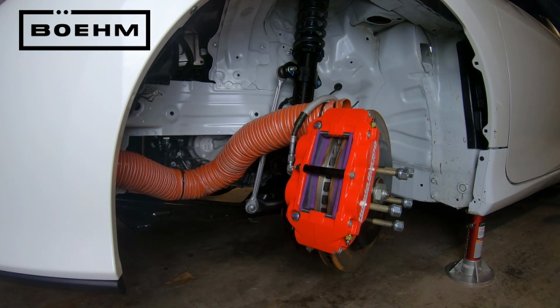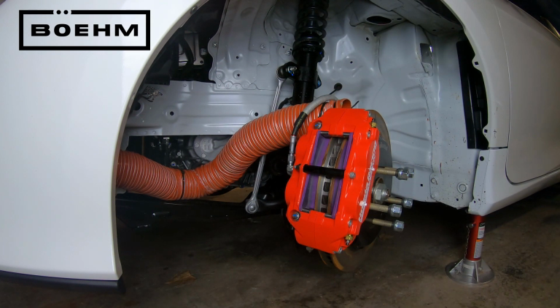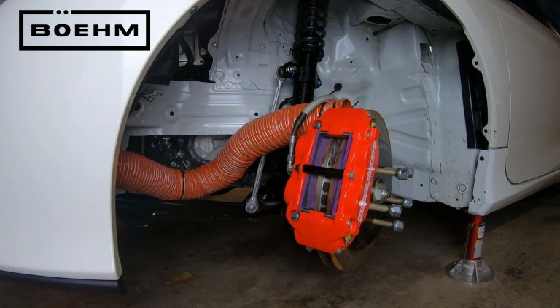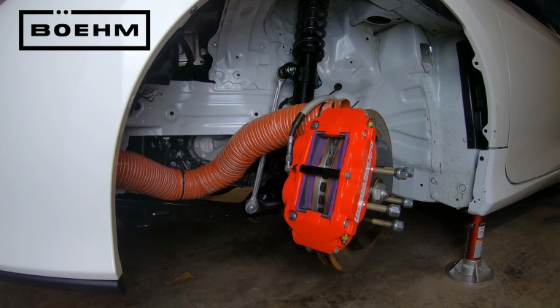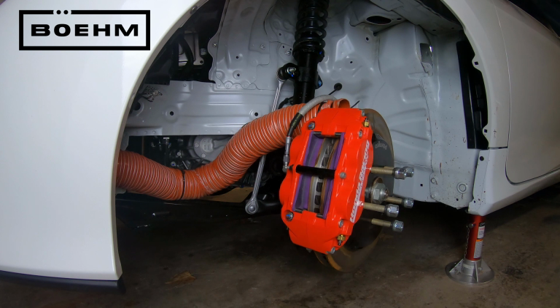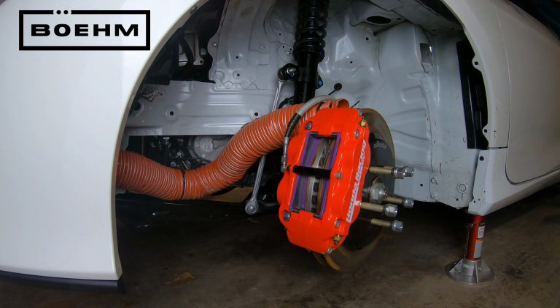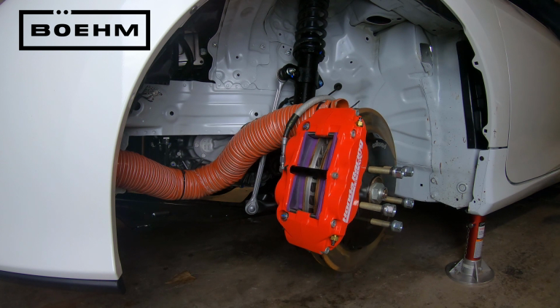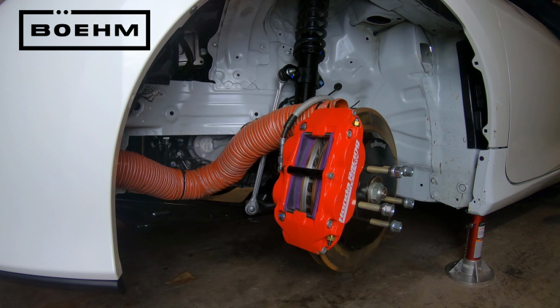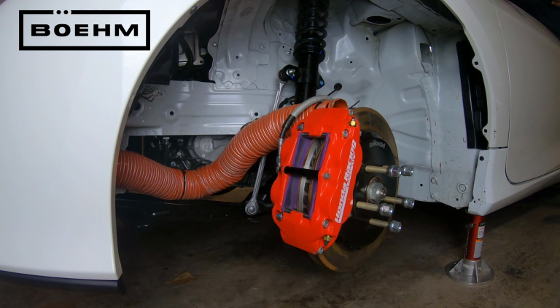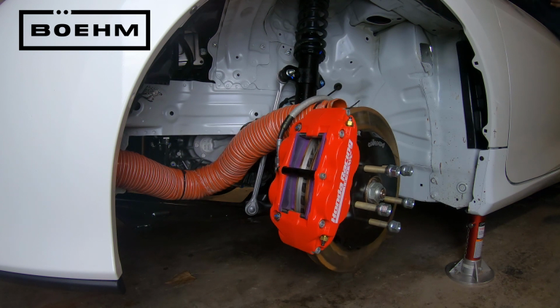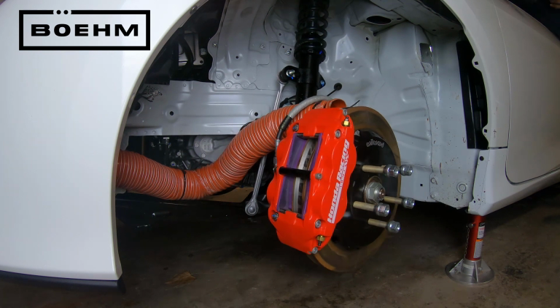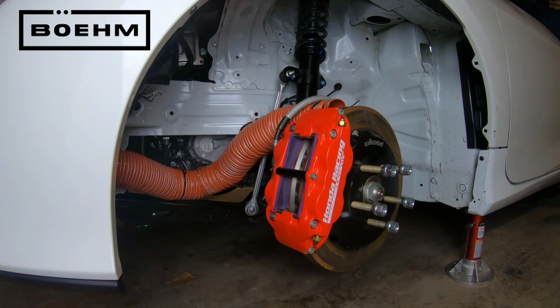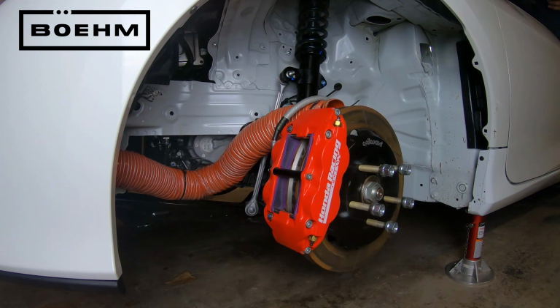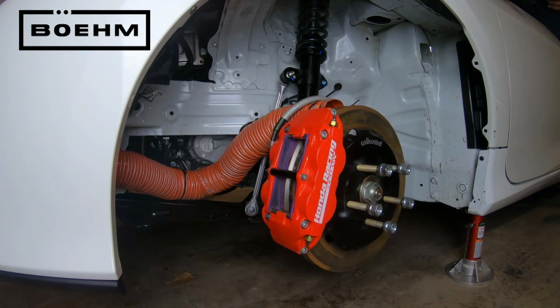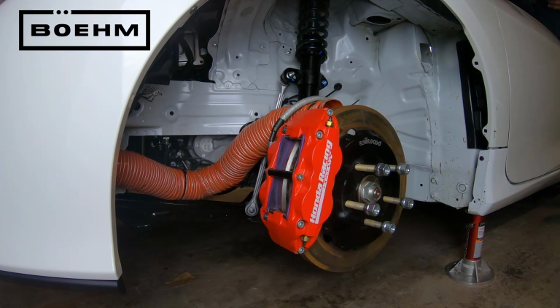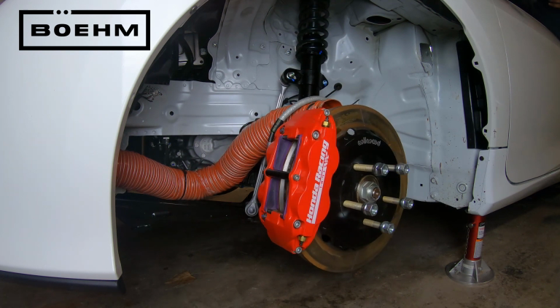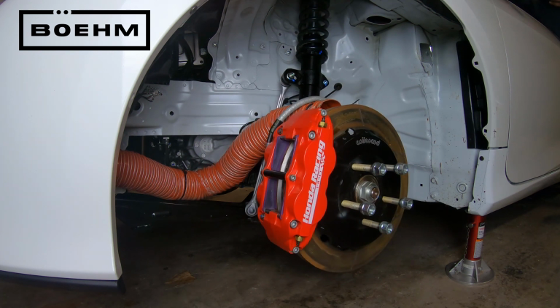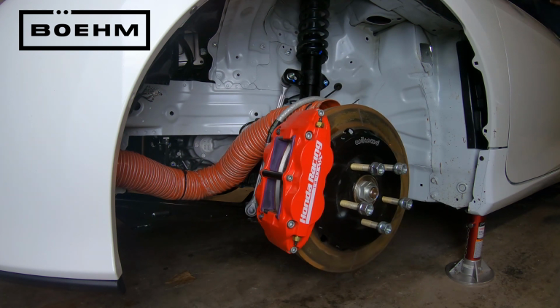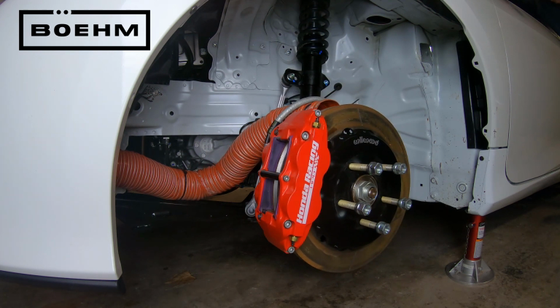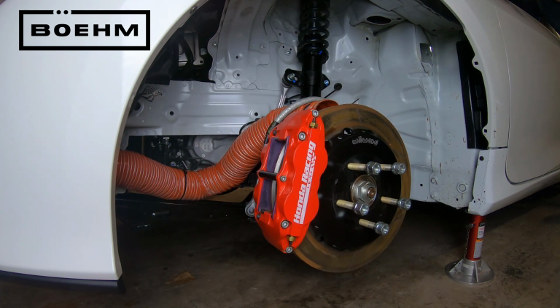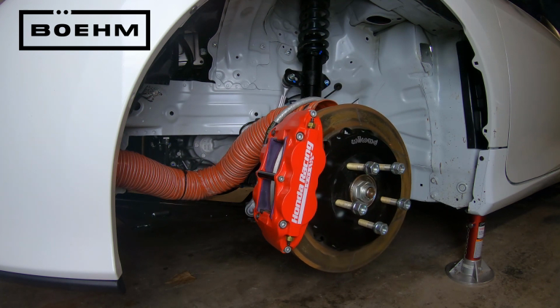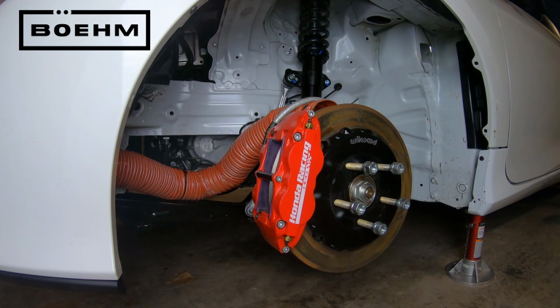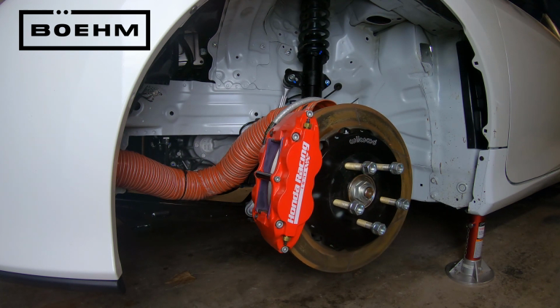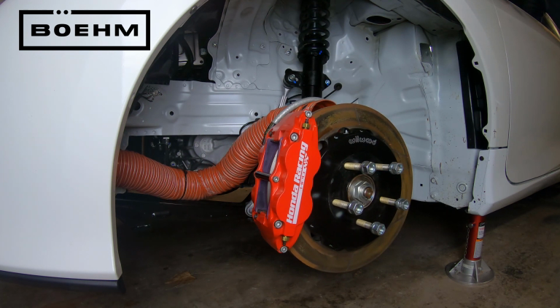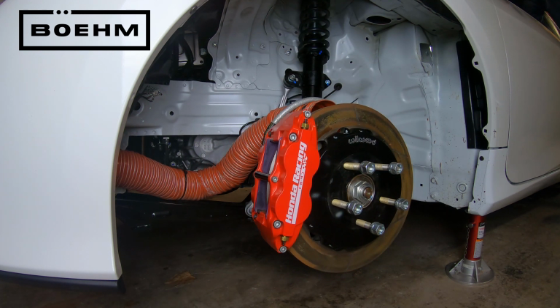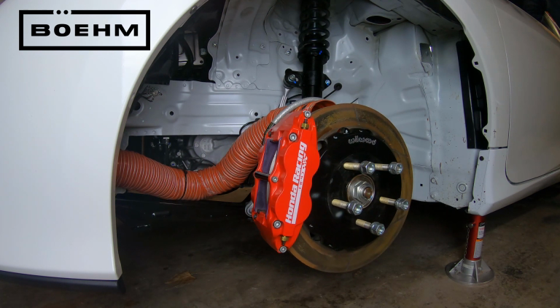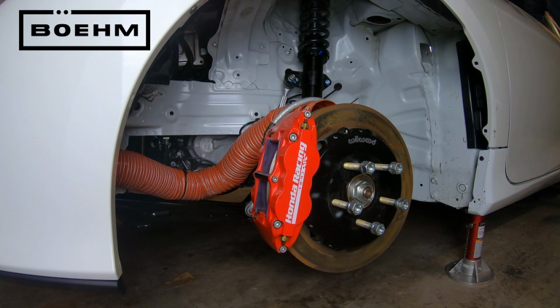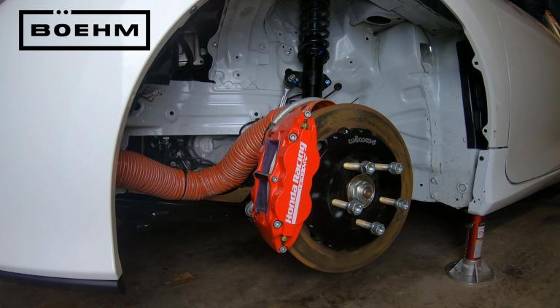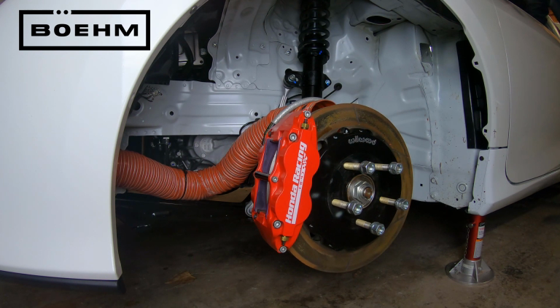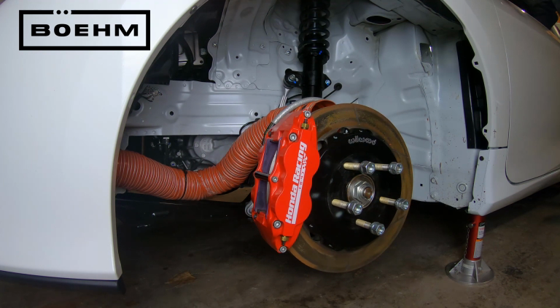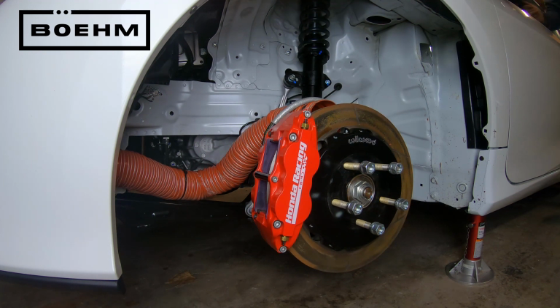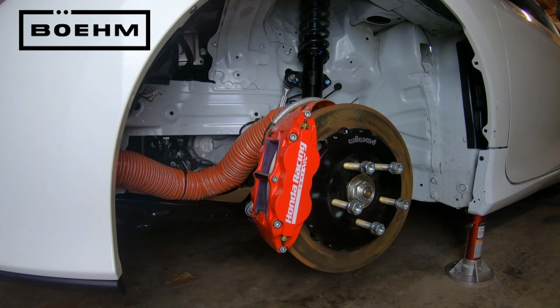And there you have a quick look at Honda Racing HPD's Turnkey Civic SI front brakes.